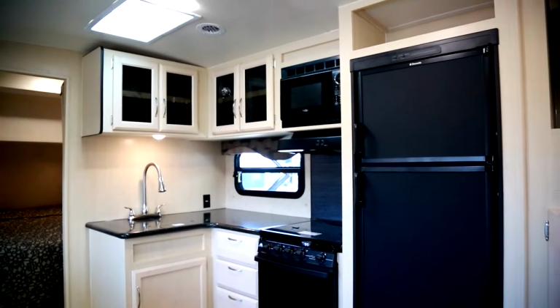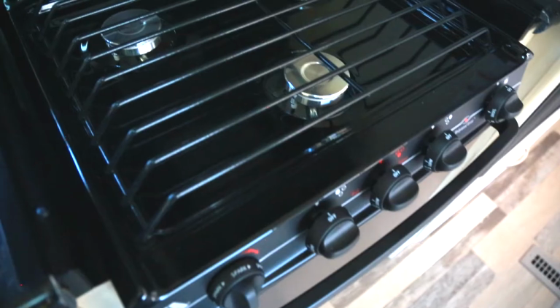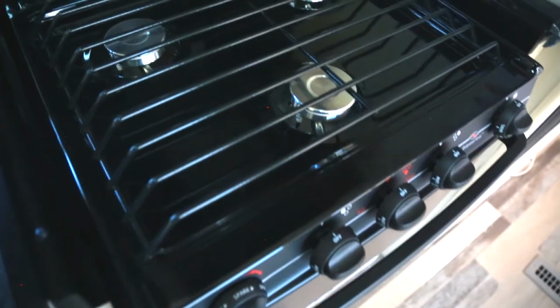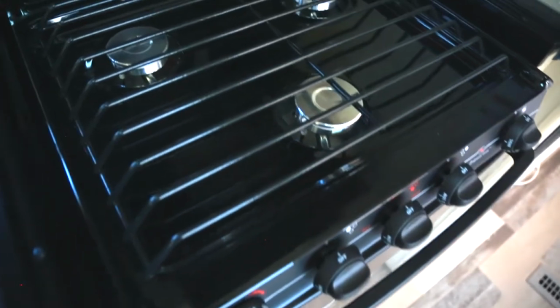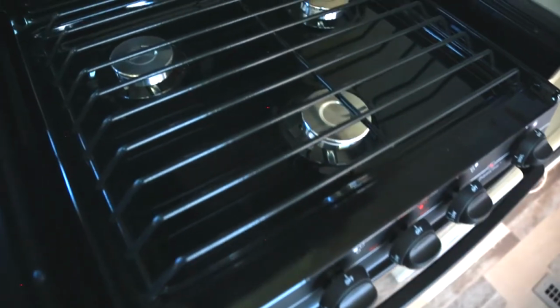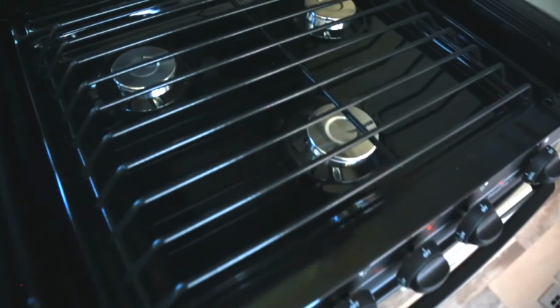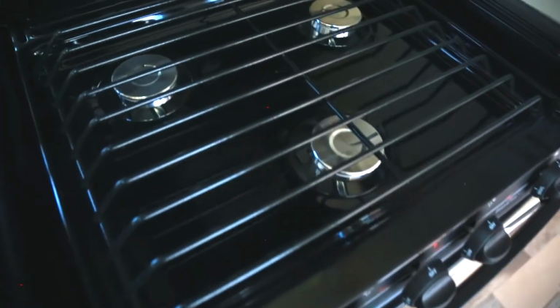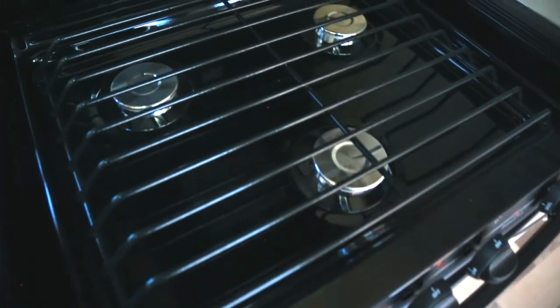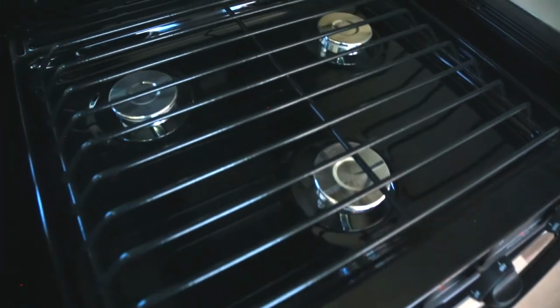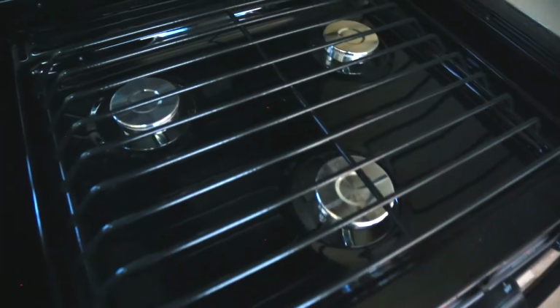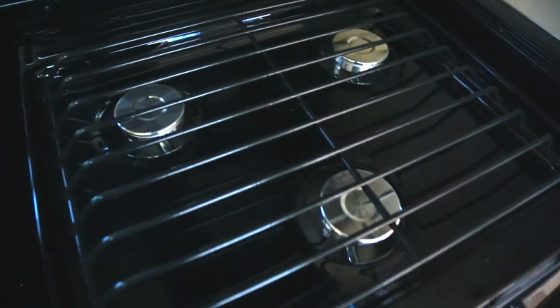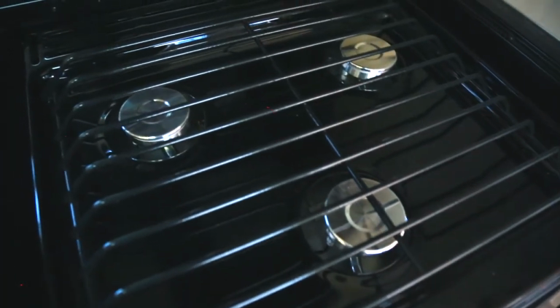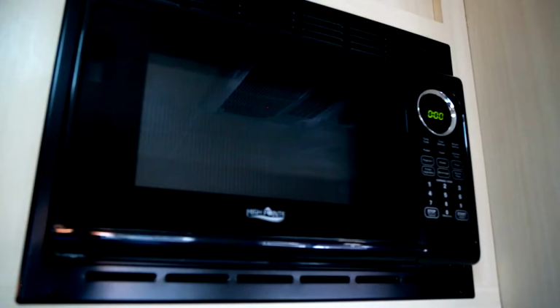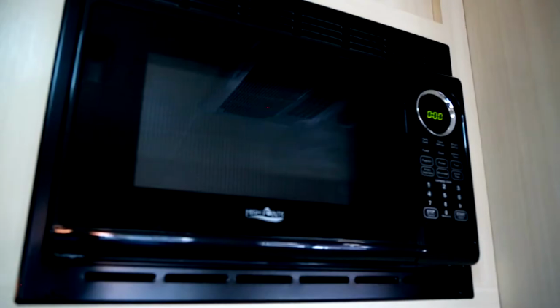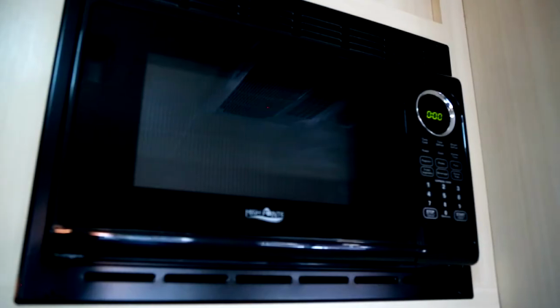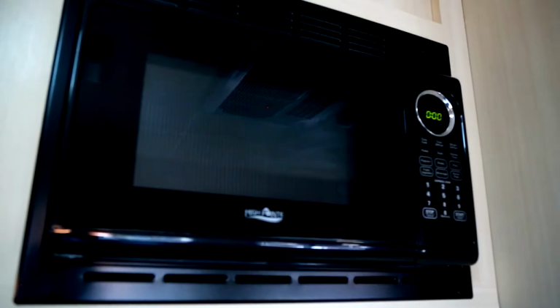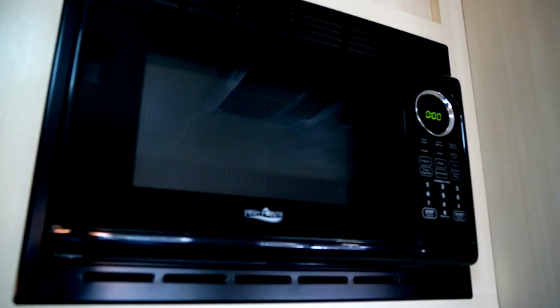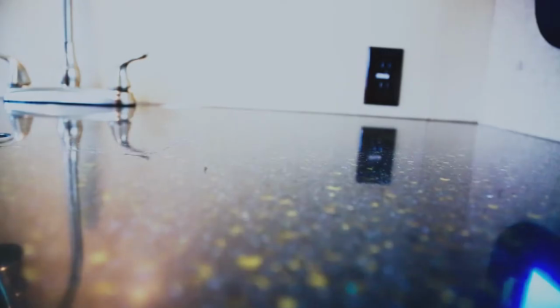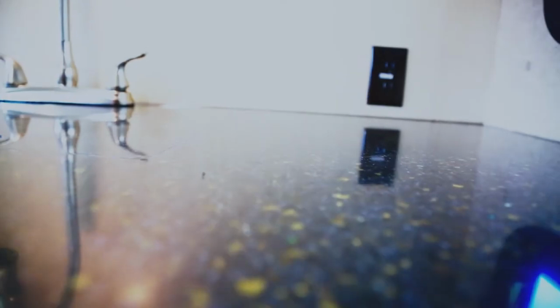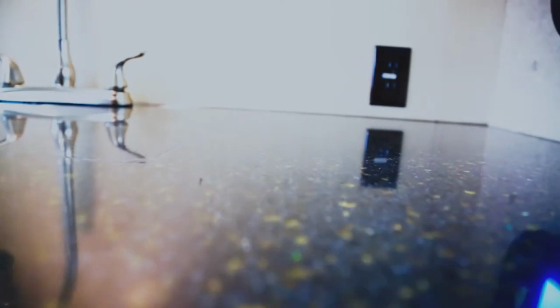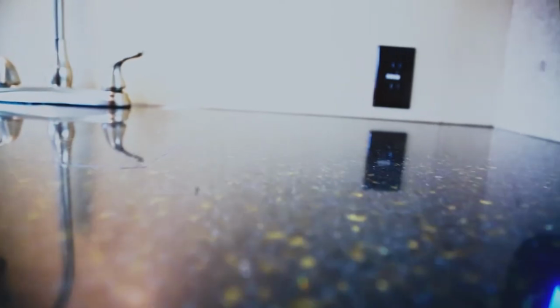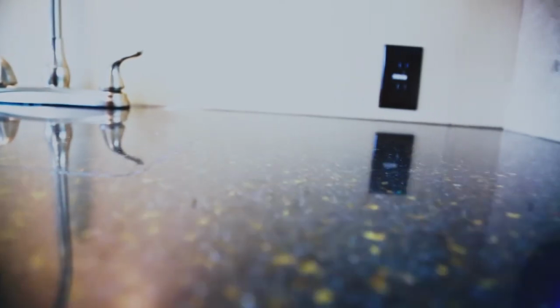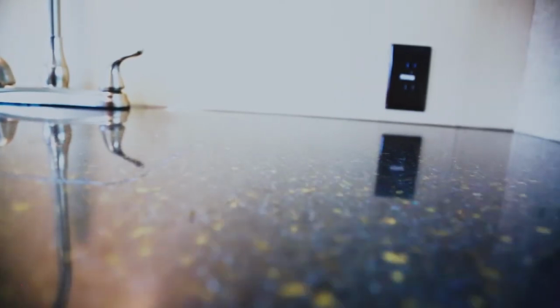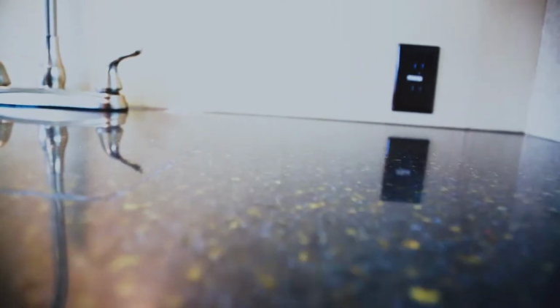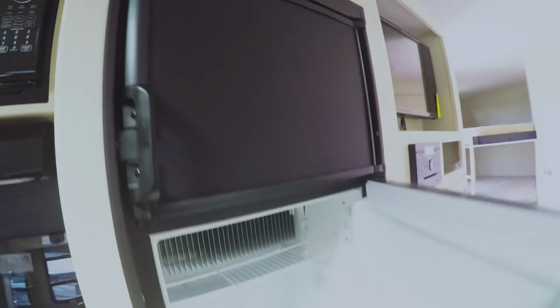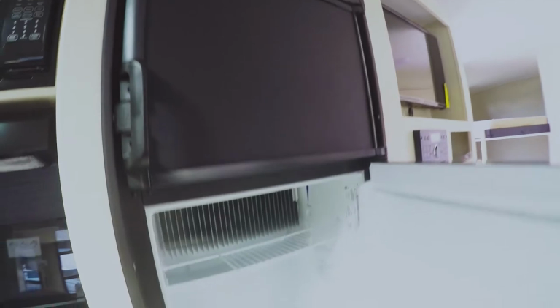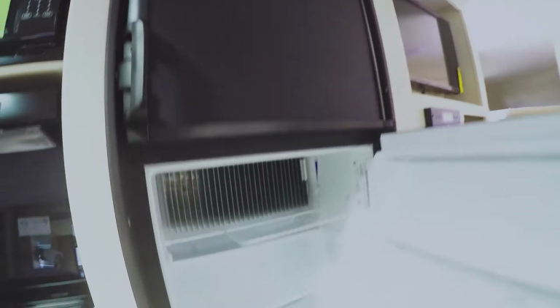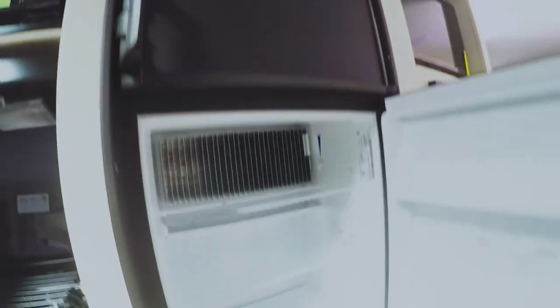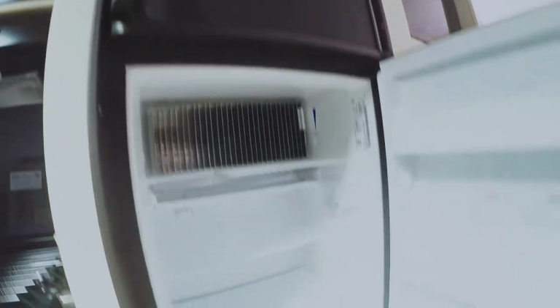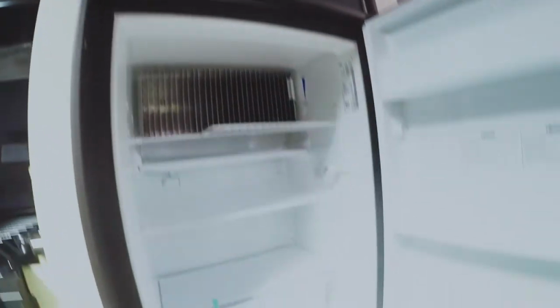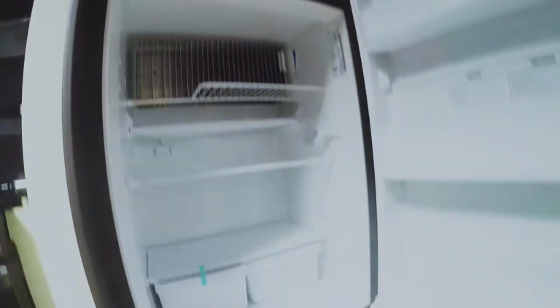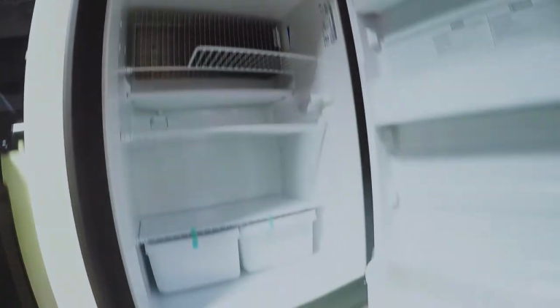The roomy kitchen is ready to go with everything you need, from a three-burner cooktop with an oven, microwave, solid surface countertops, and a six-cubic-foot fridge.